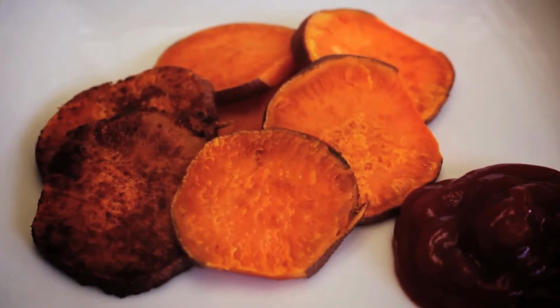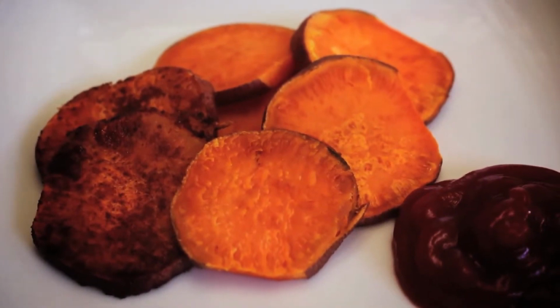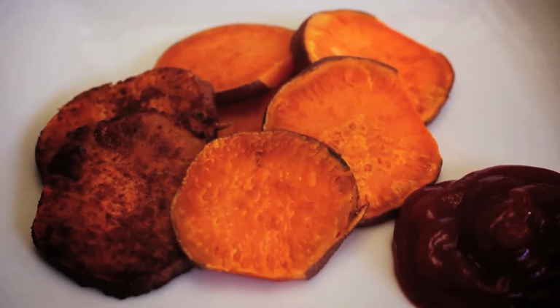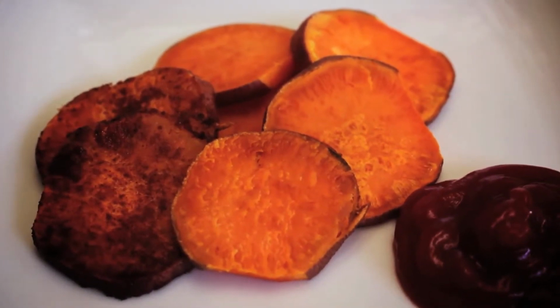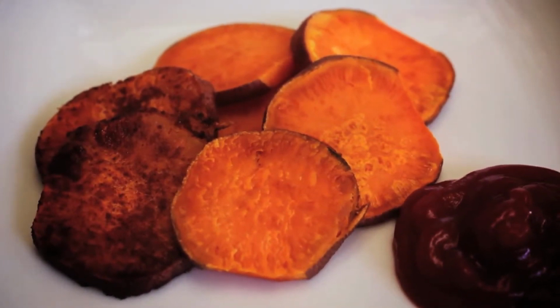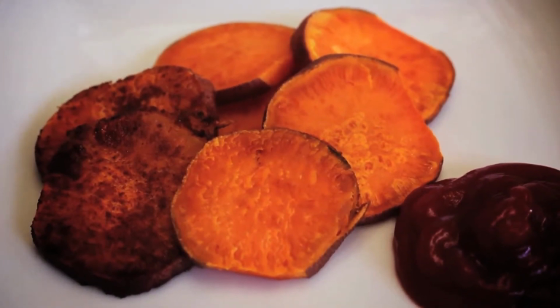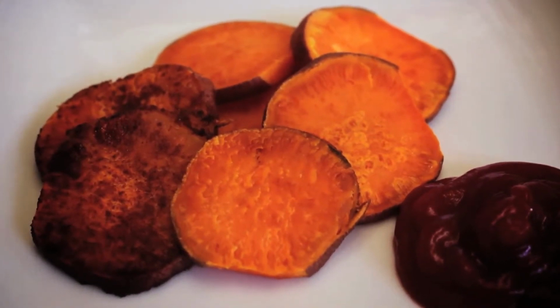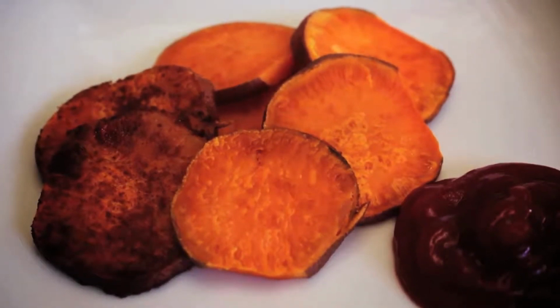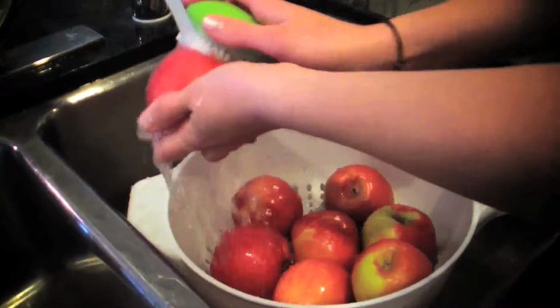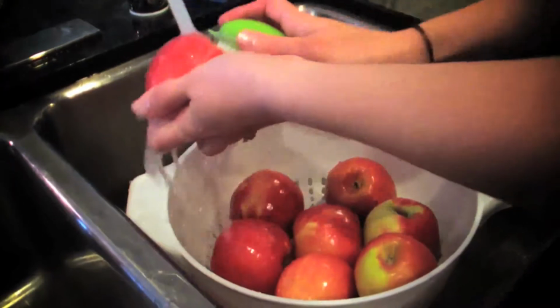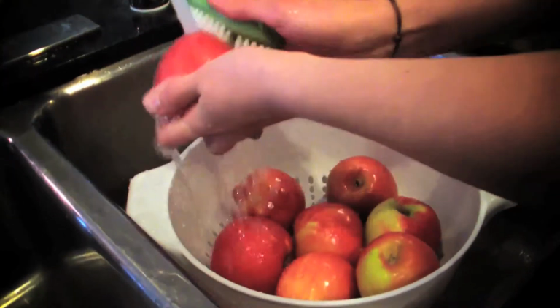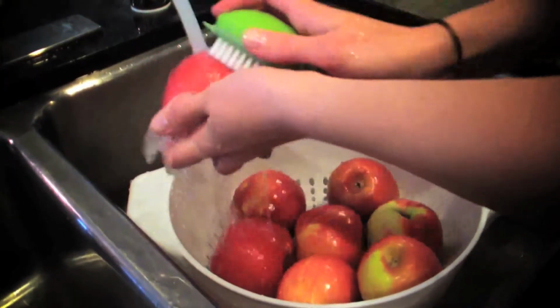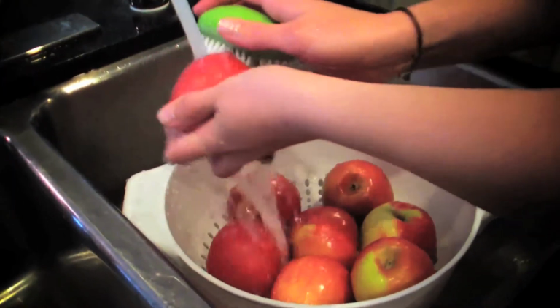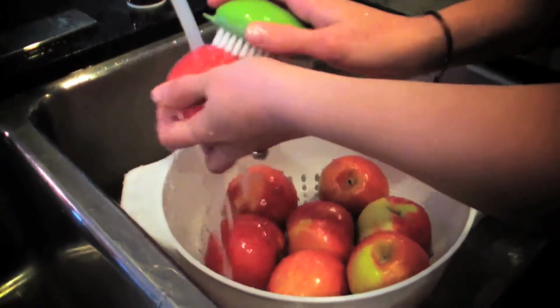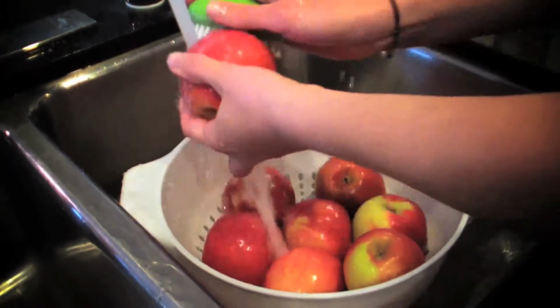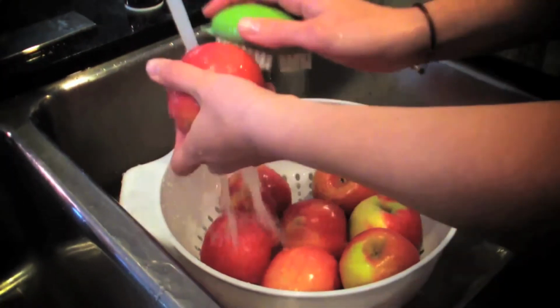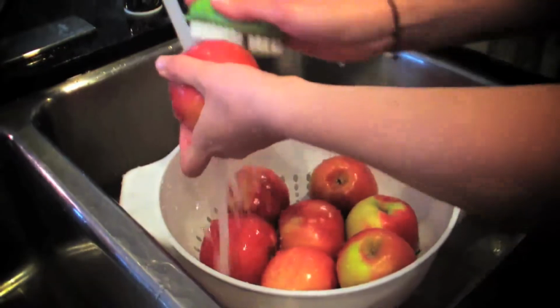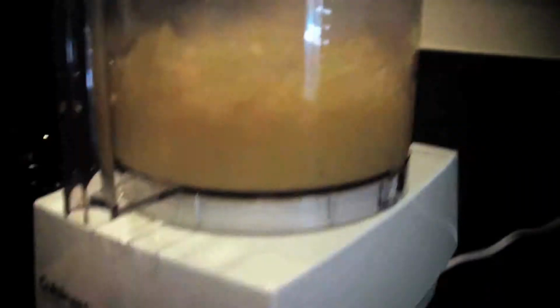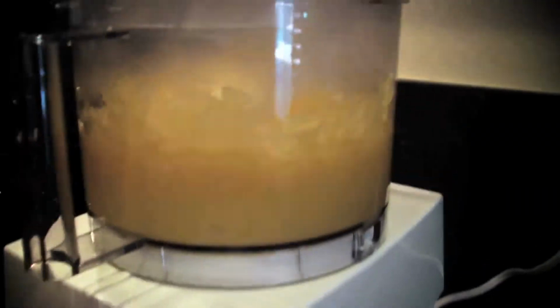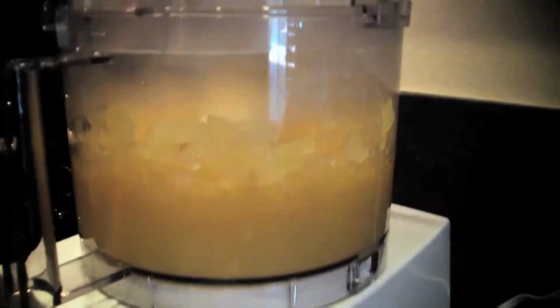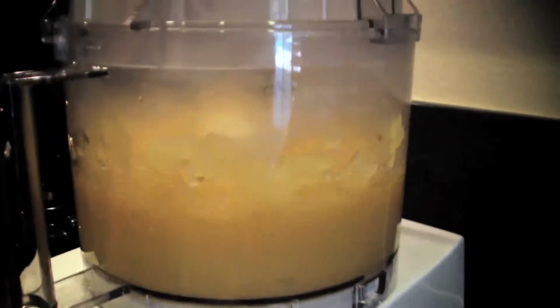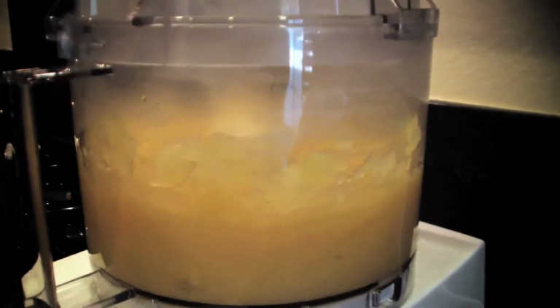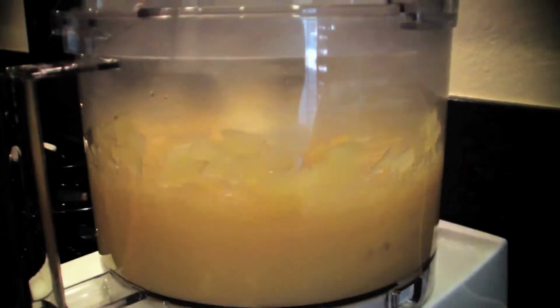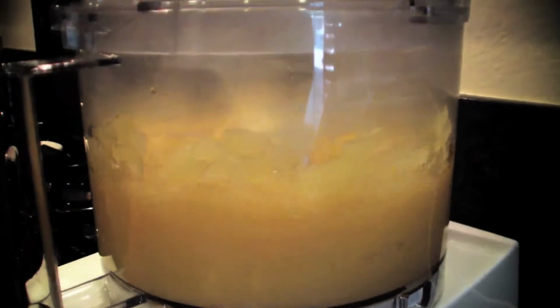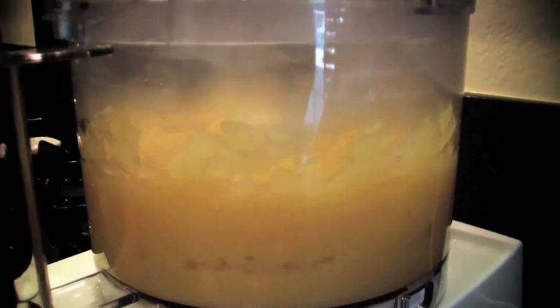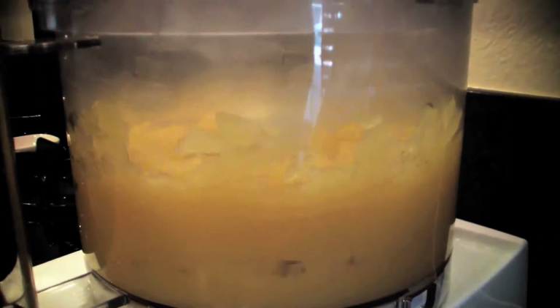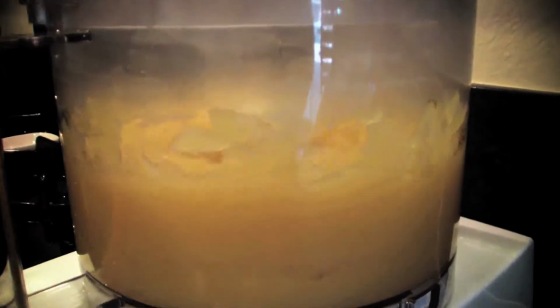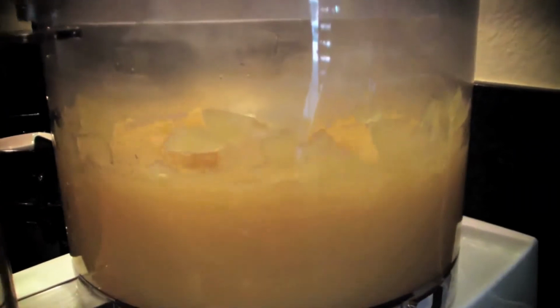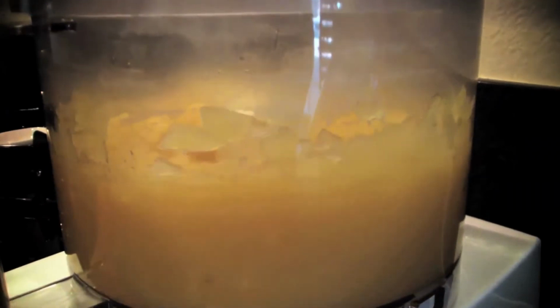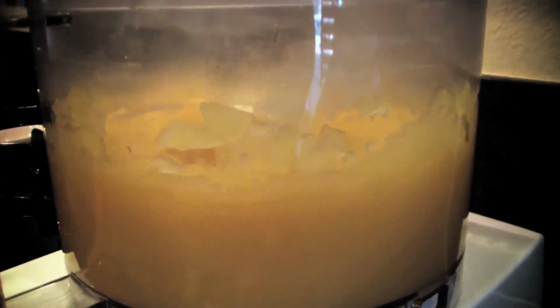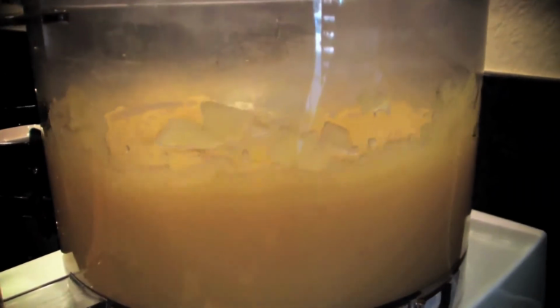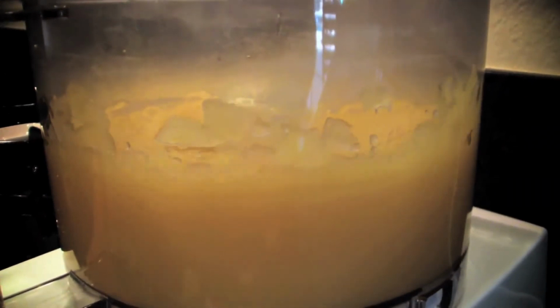In case you missed it, check out our homemade applesauce recipe to use up some of those fun fall apples.